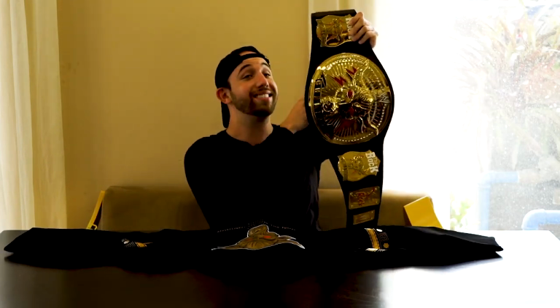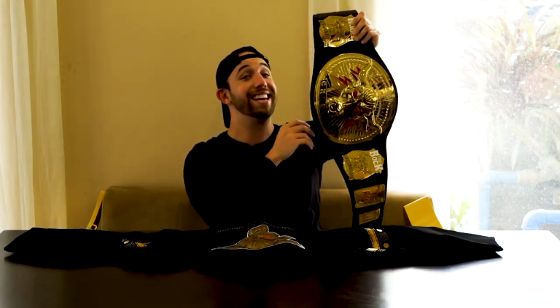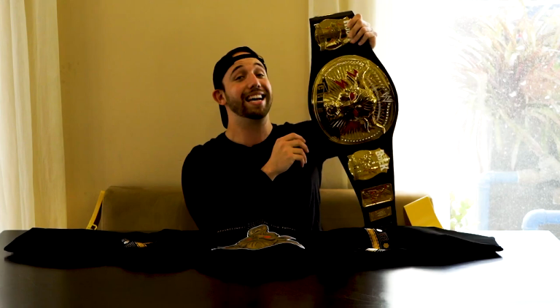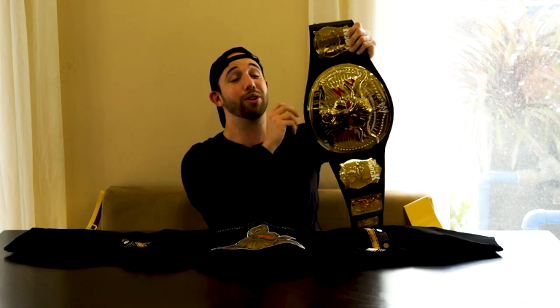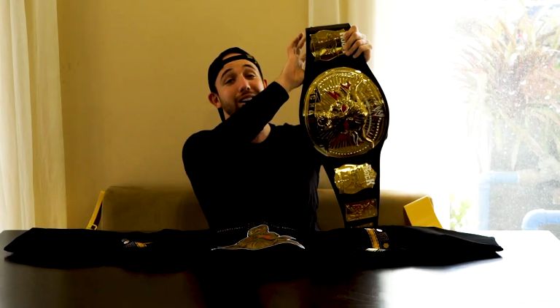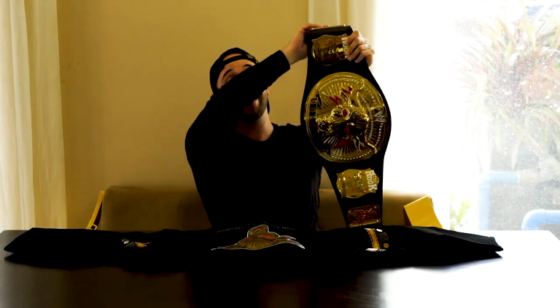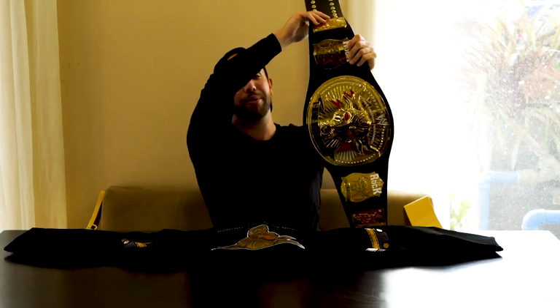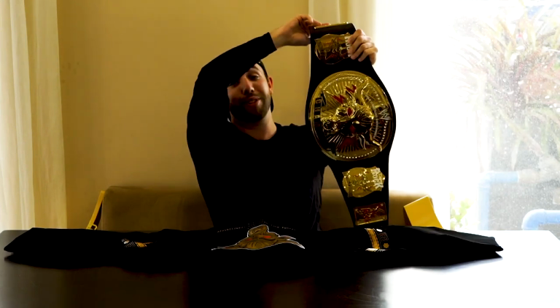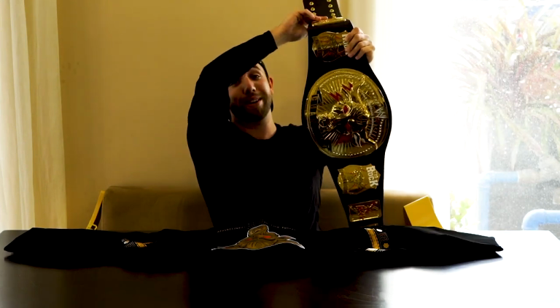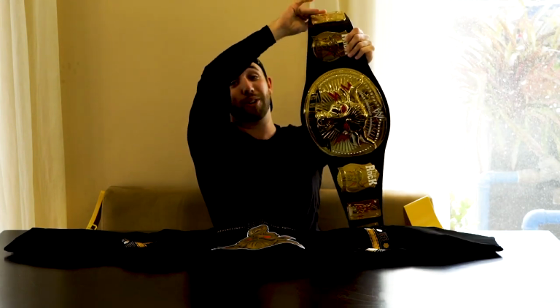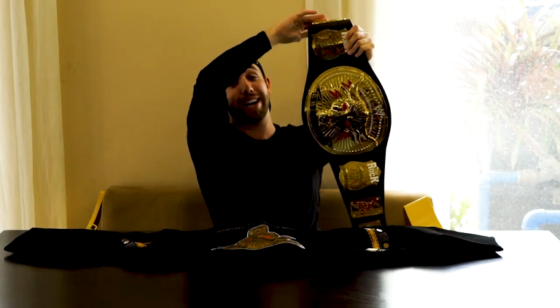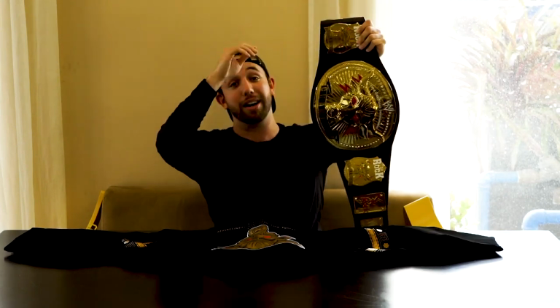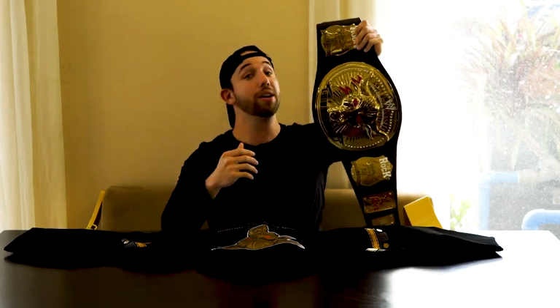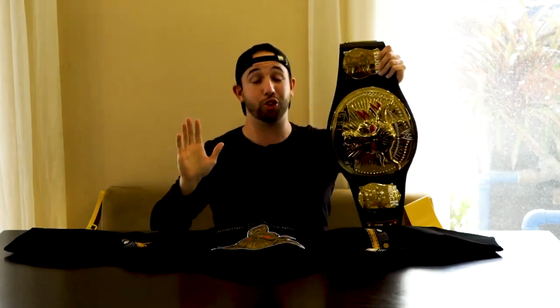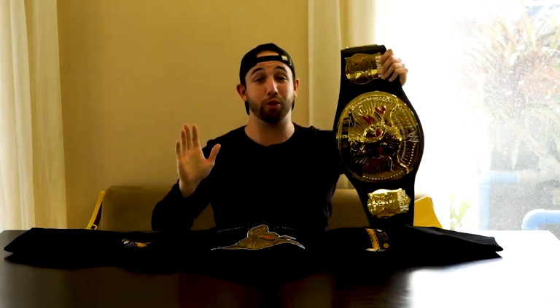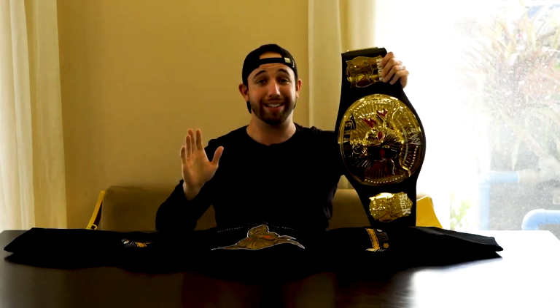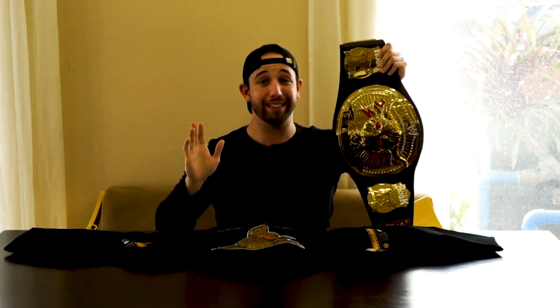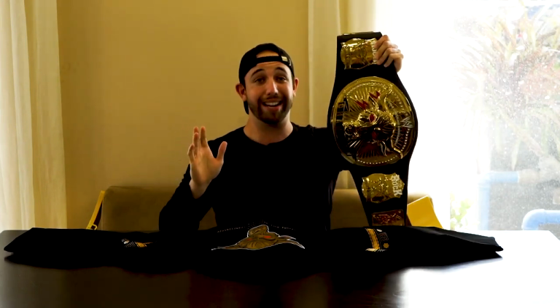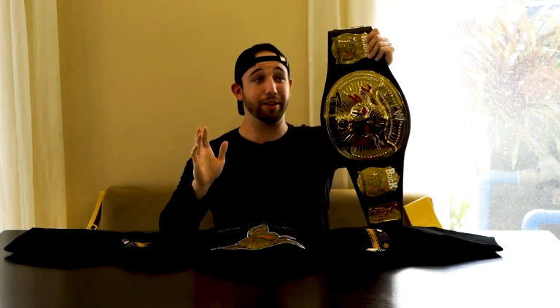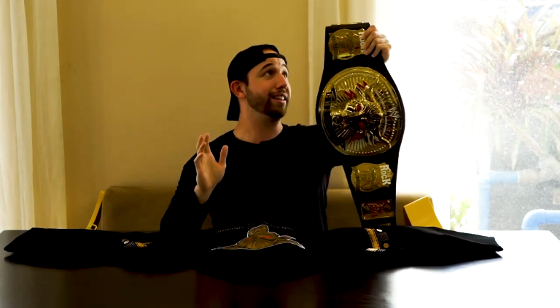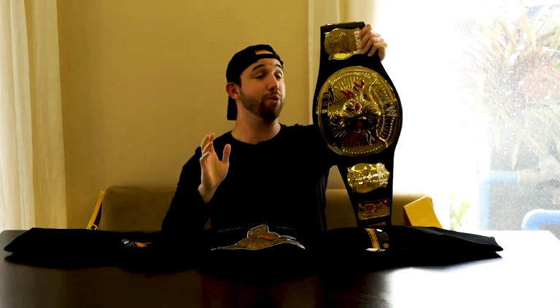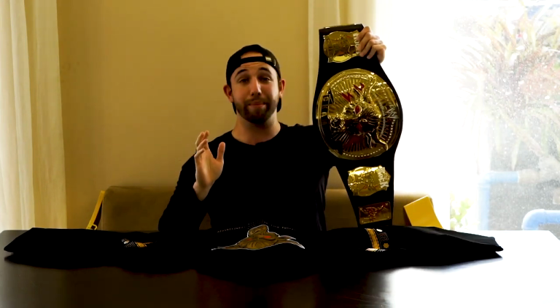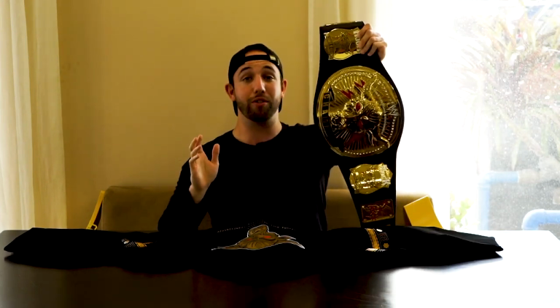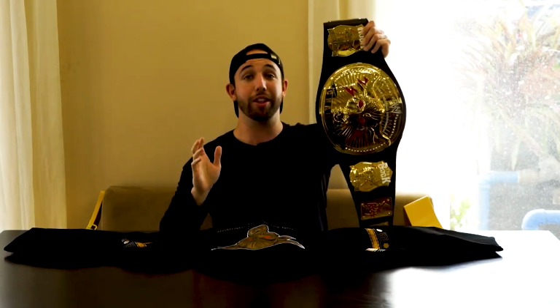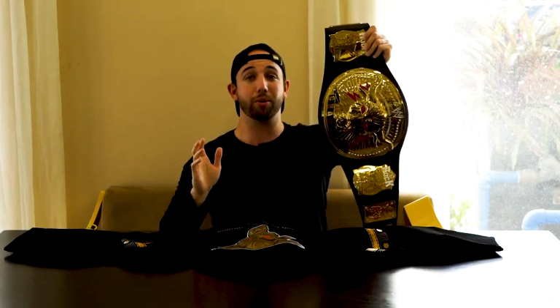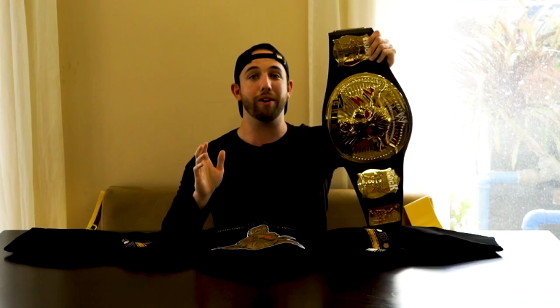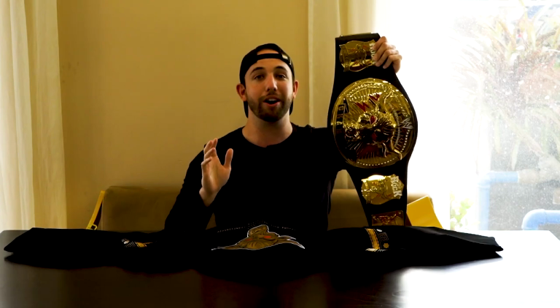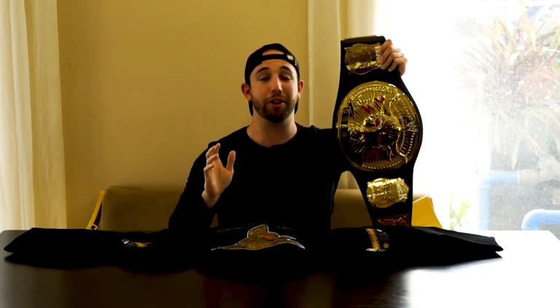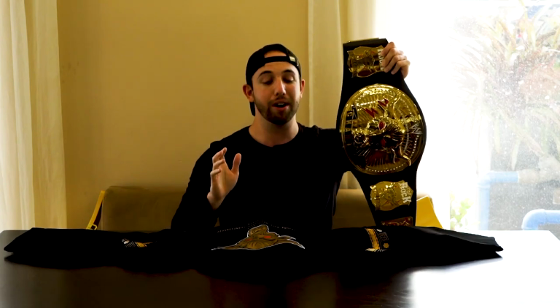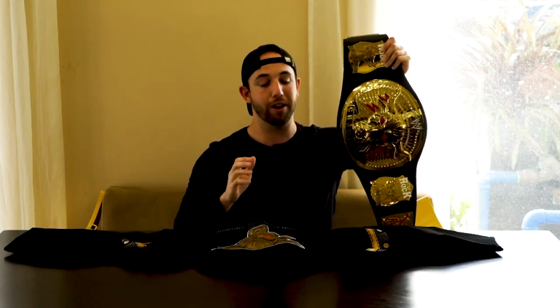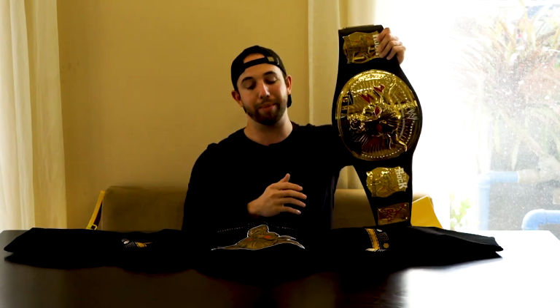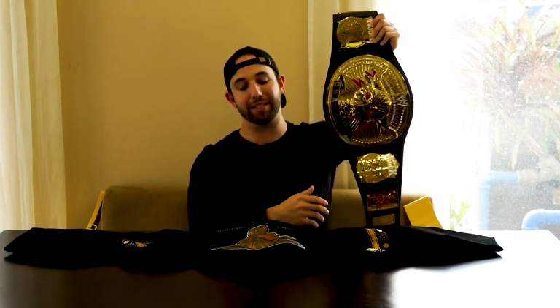This thing is absolutely awesome, and the floppiness already I can tell is super great. They've really improved the leather quality on their belts.